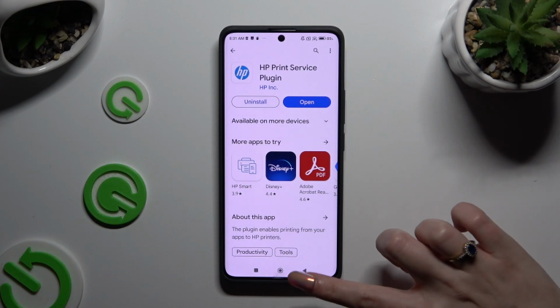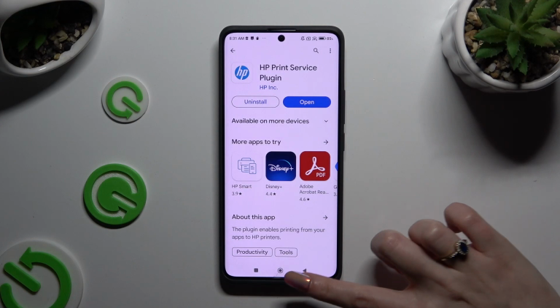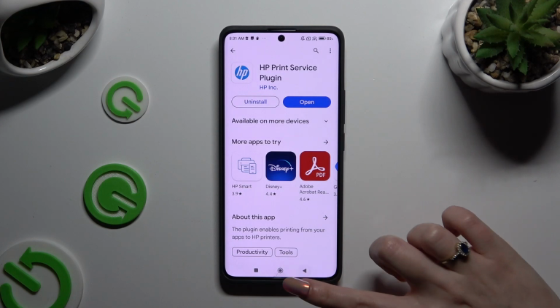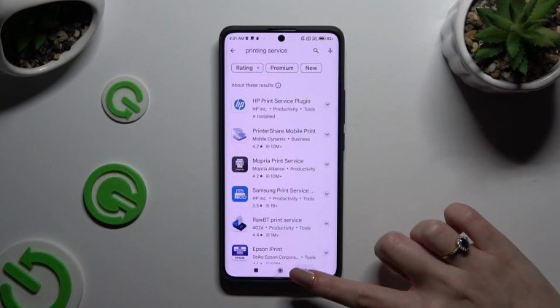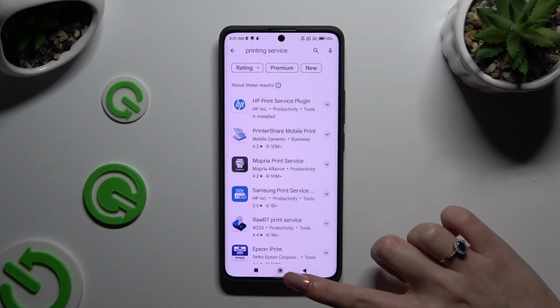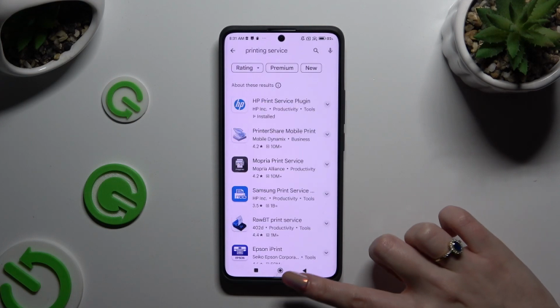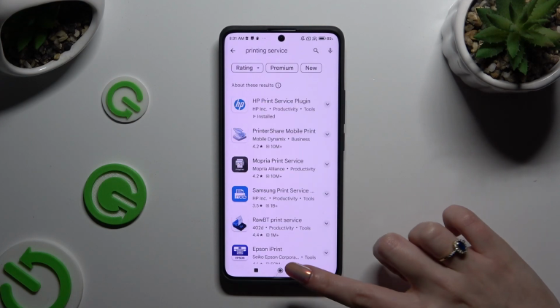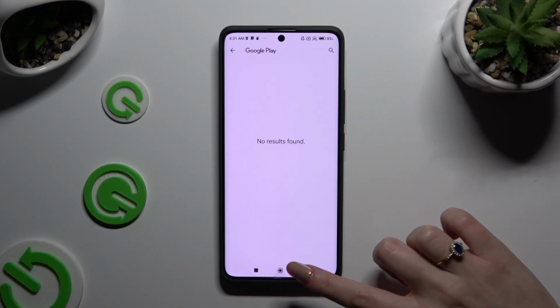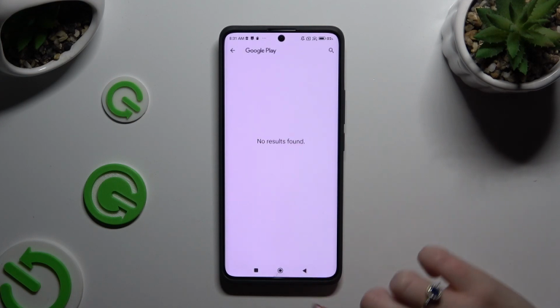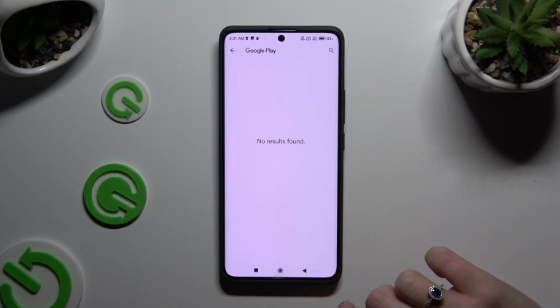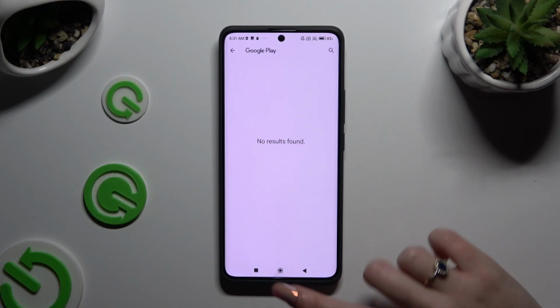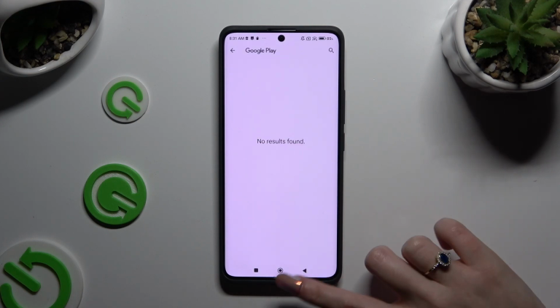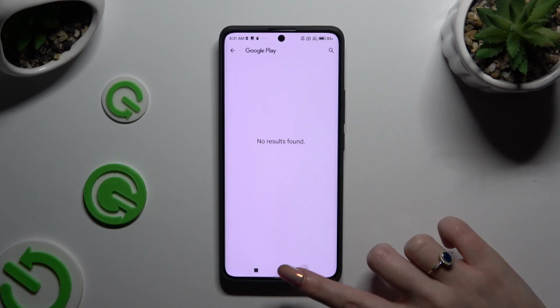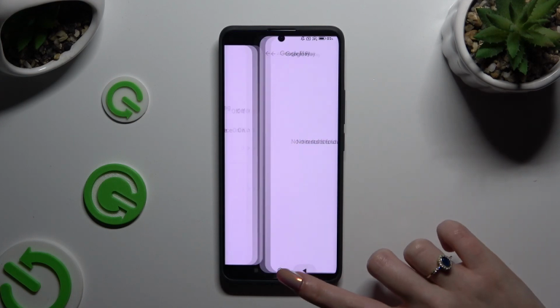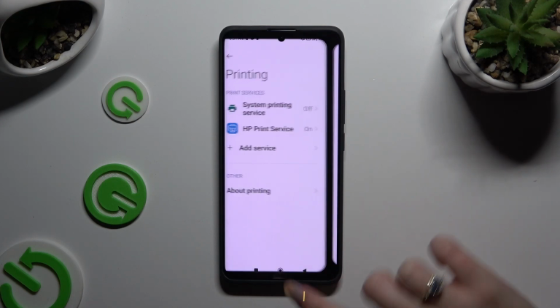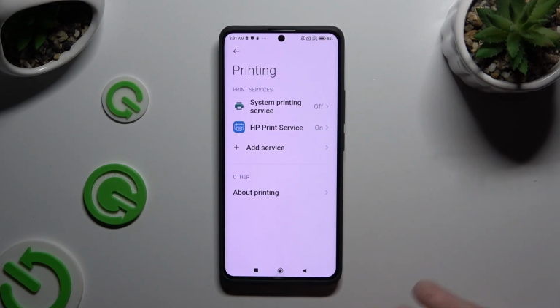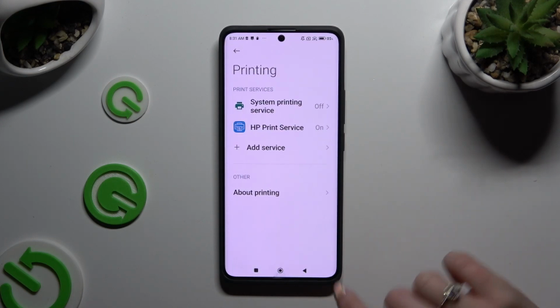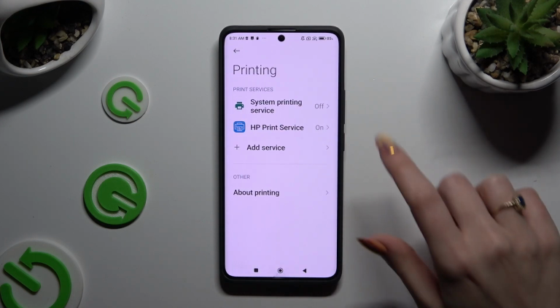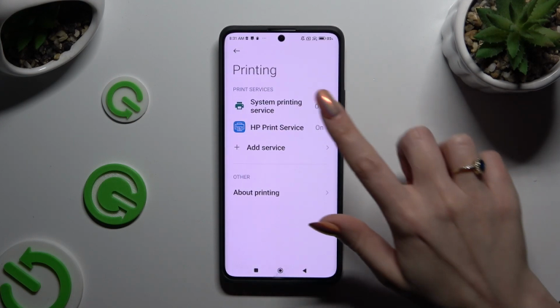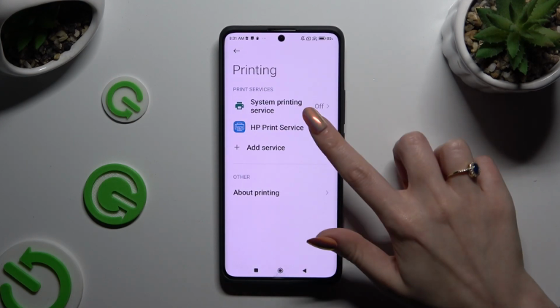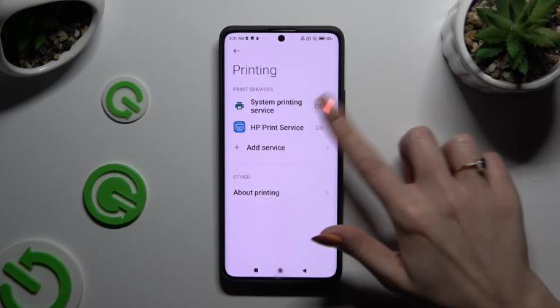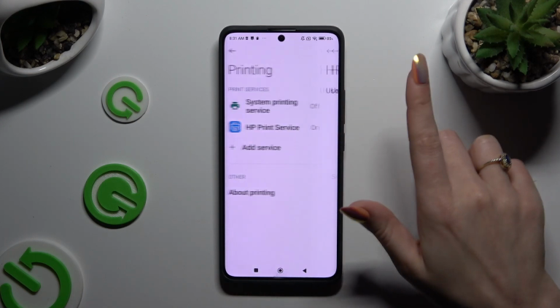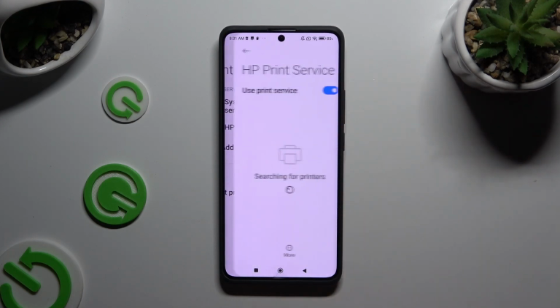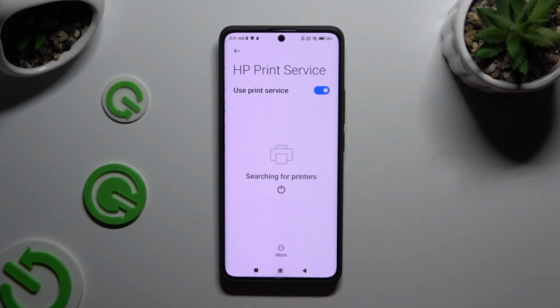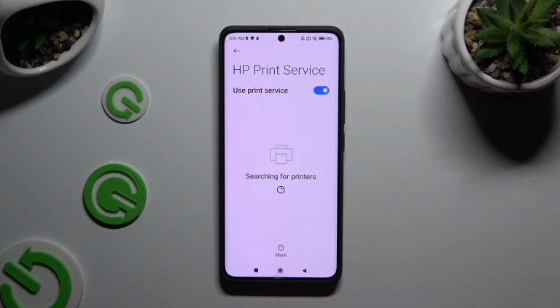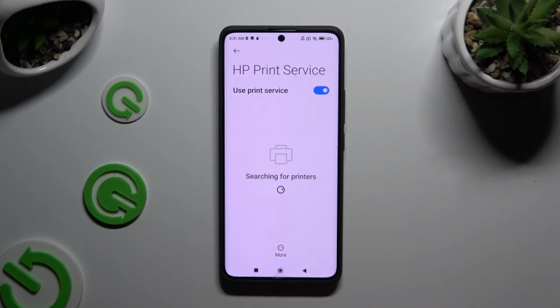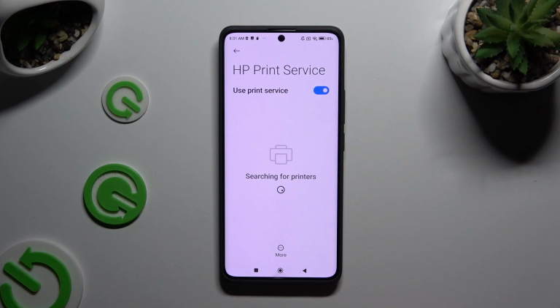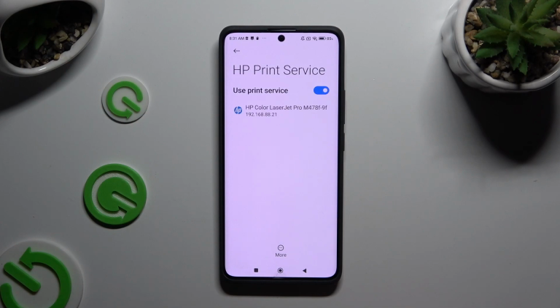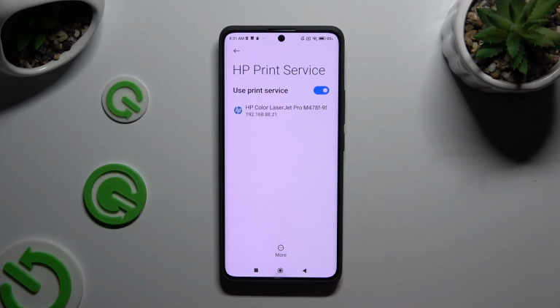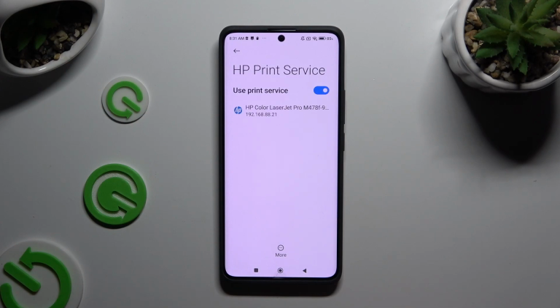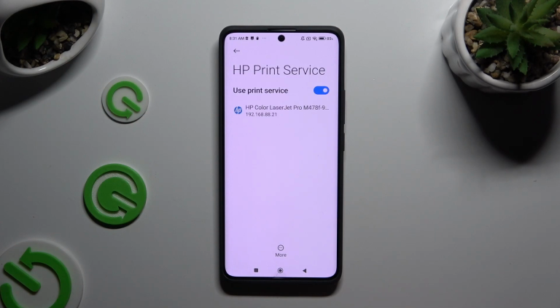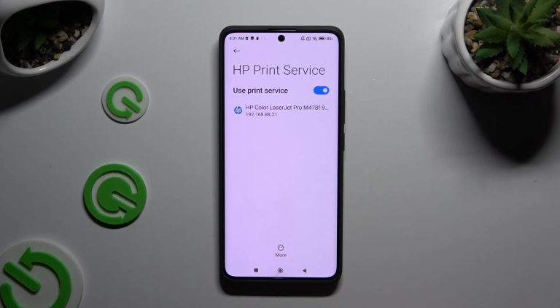Lastly, just click on your service and wait as well.